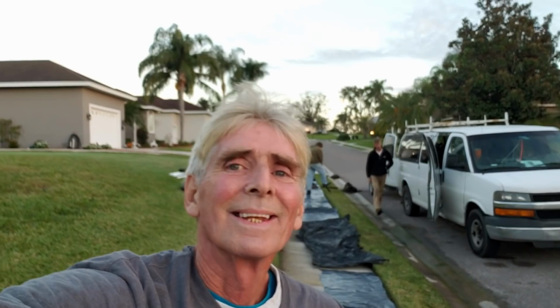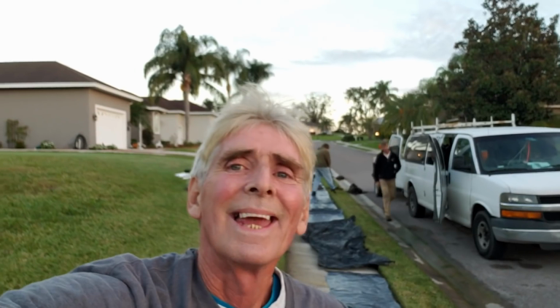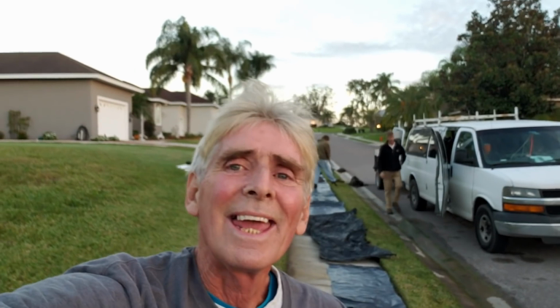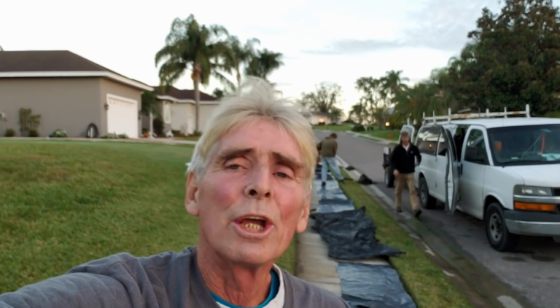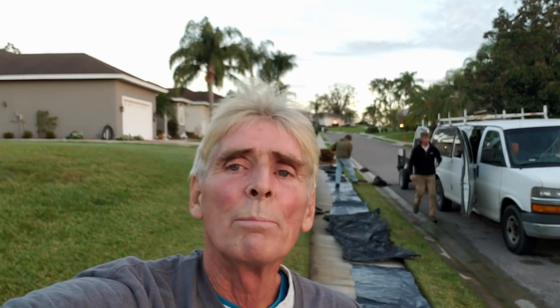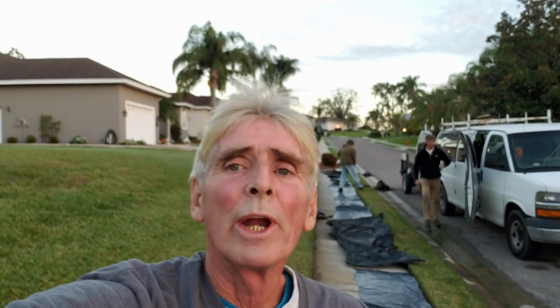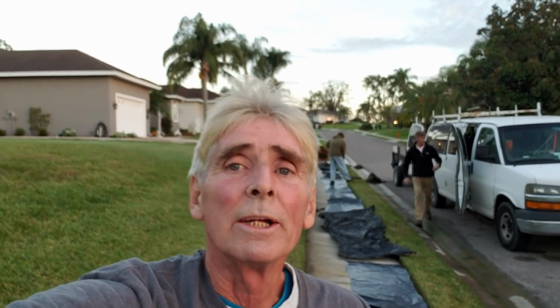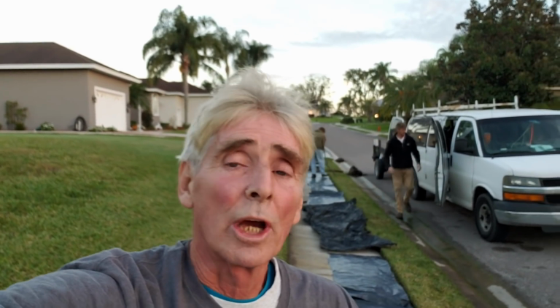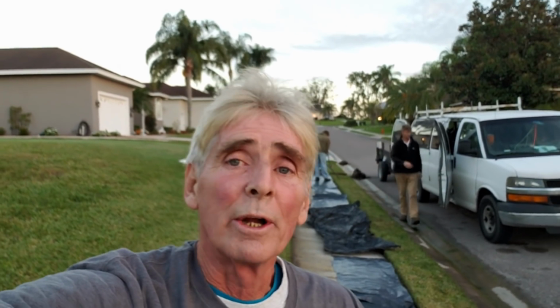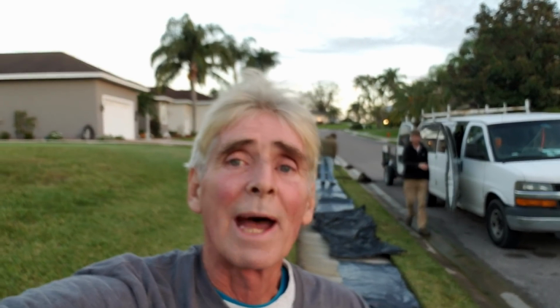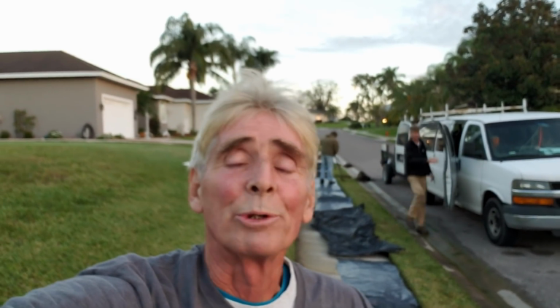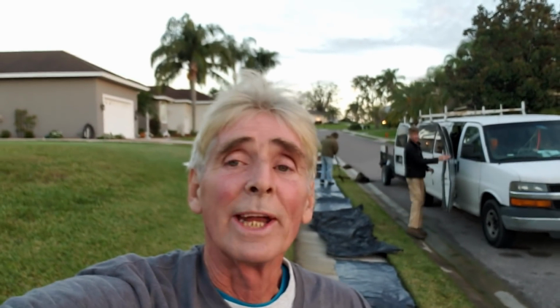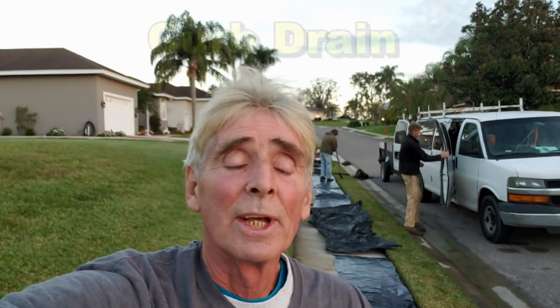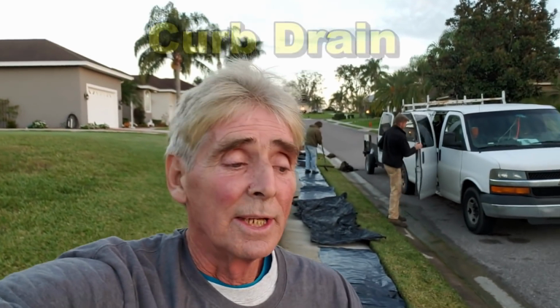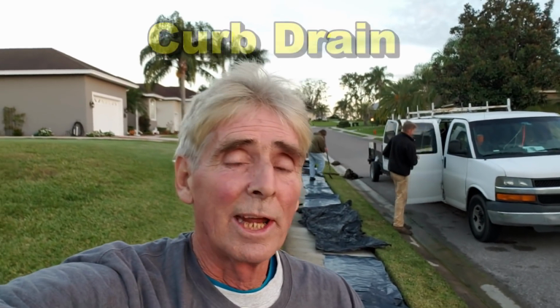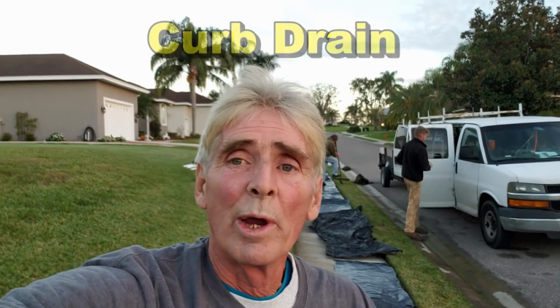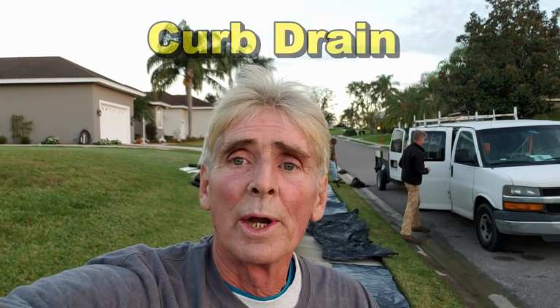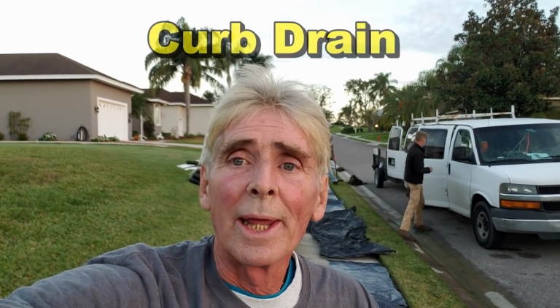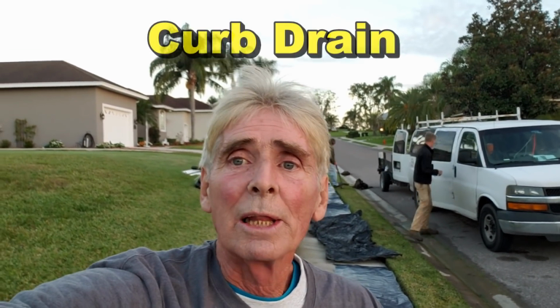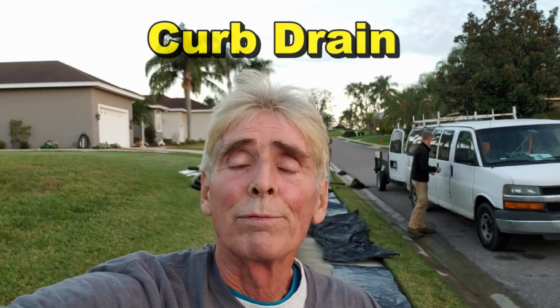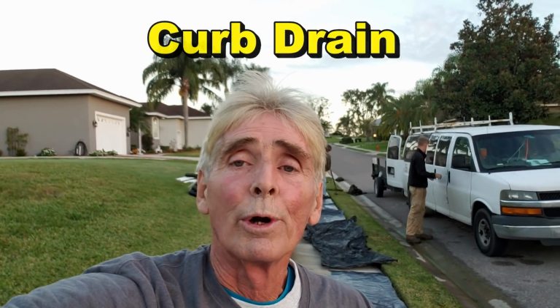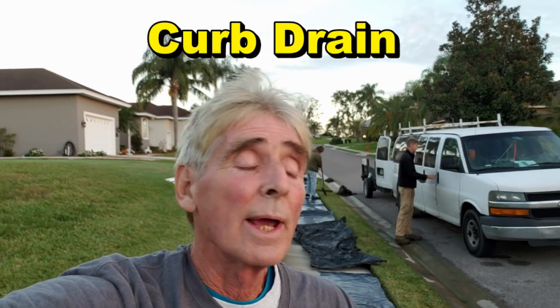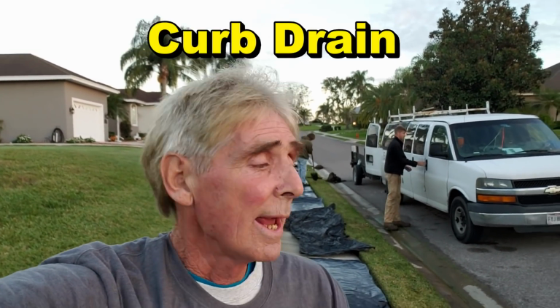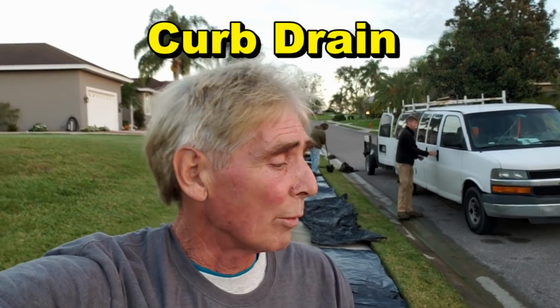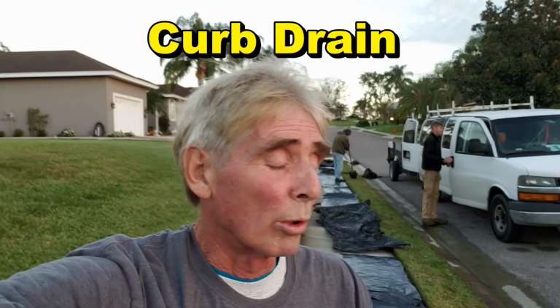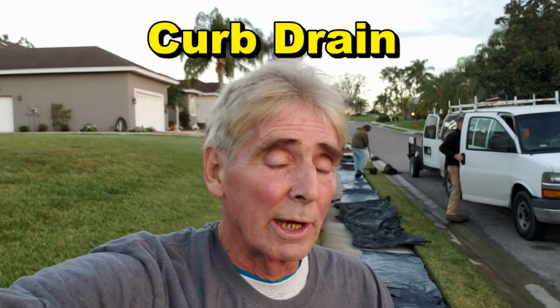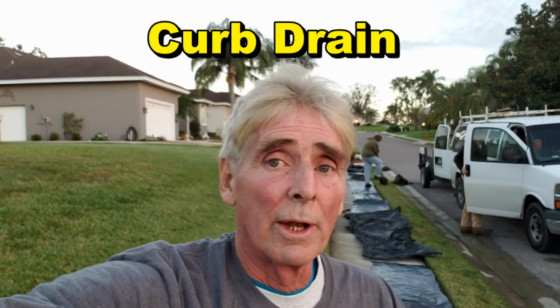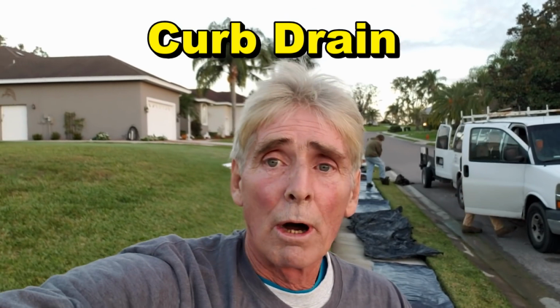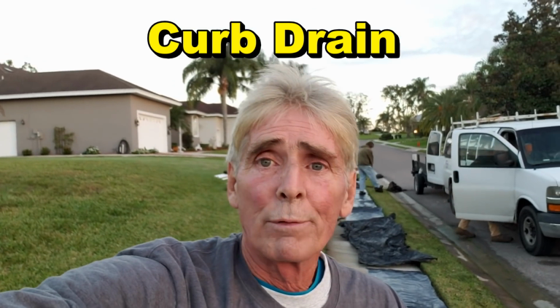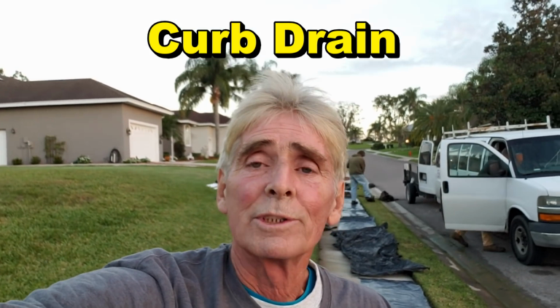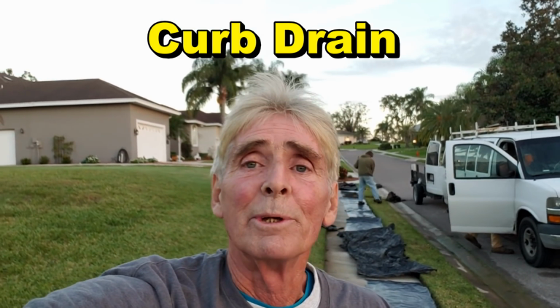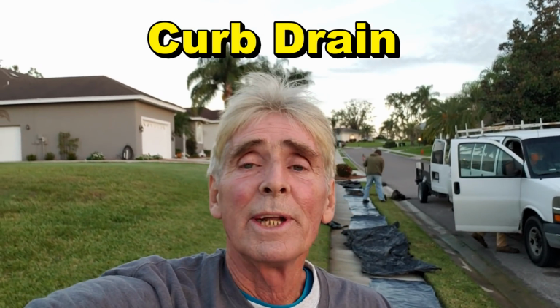Hey, good morning. Chuck here with Apple Drains. Today we are in Lakeland, Florida, and we're working on a golf course community.